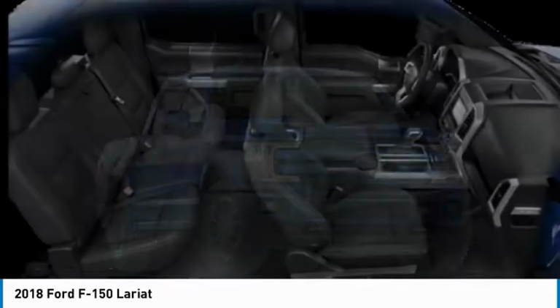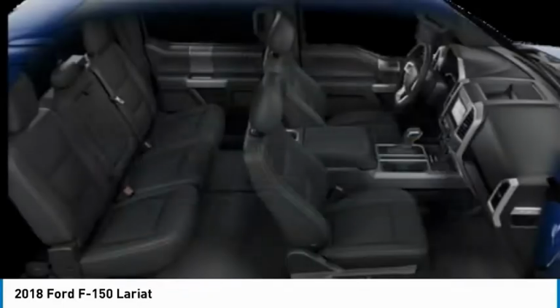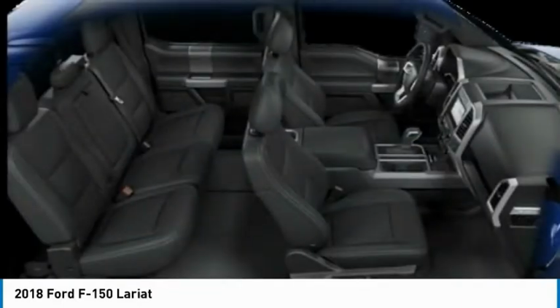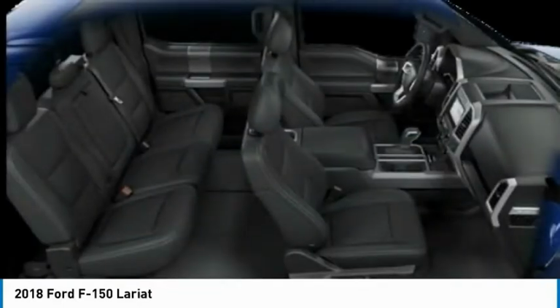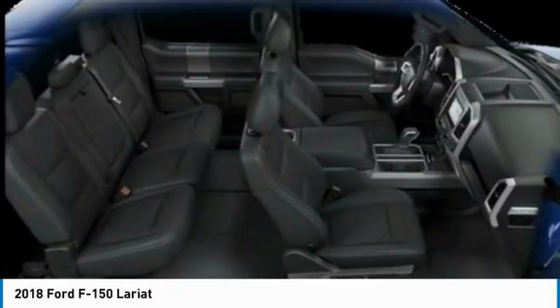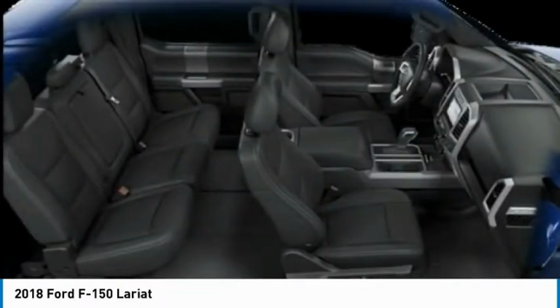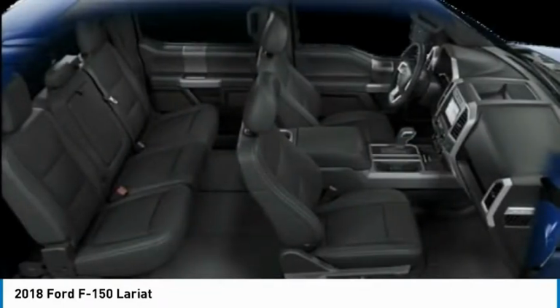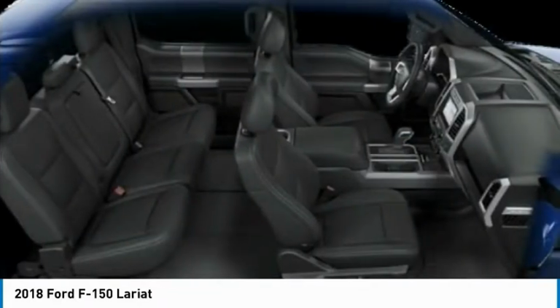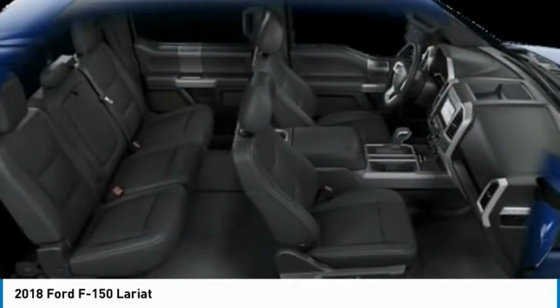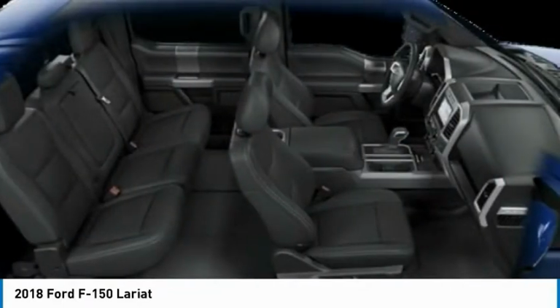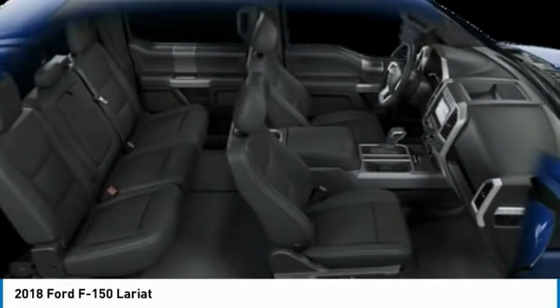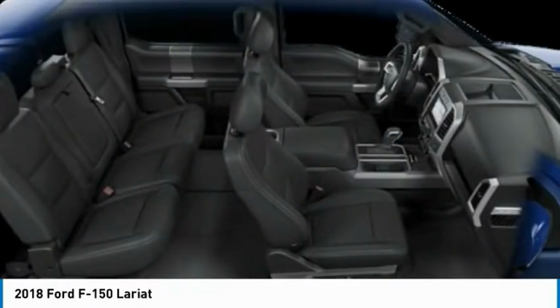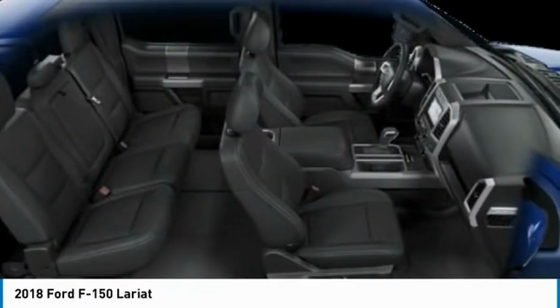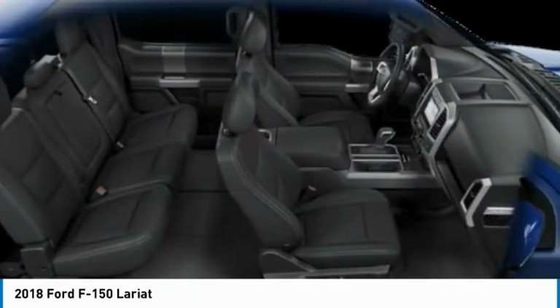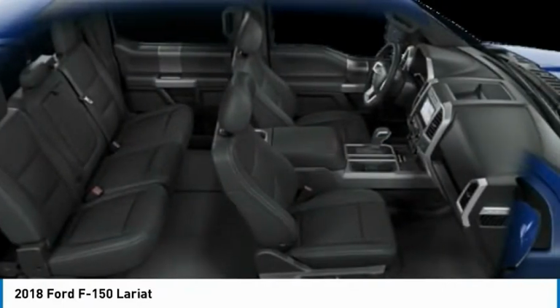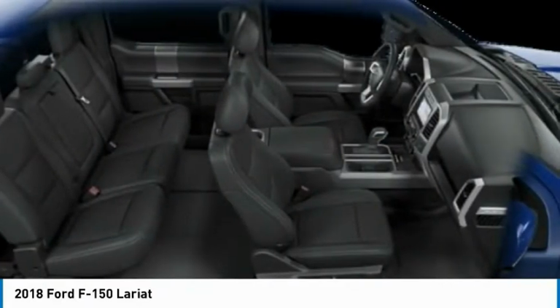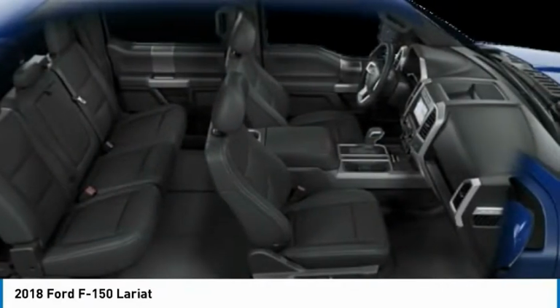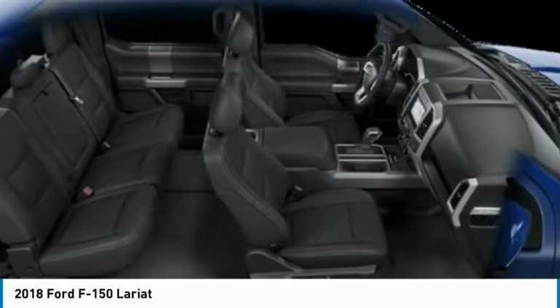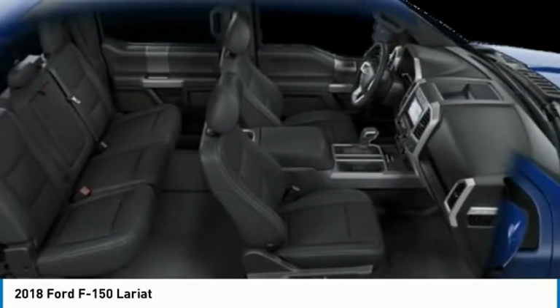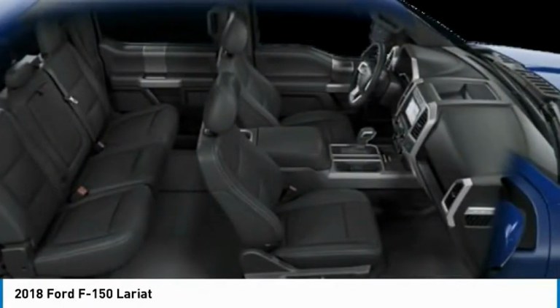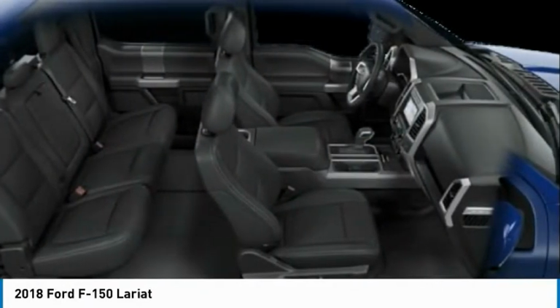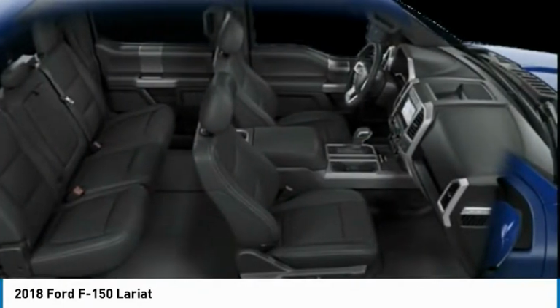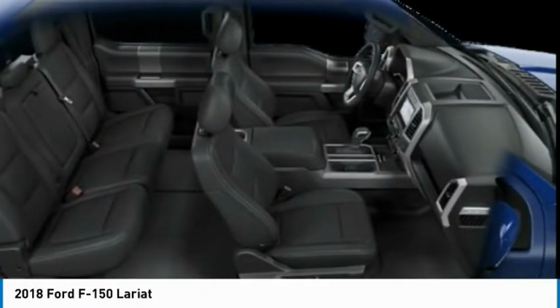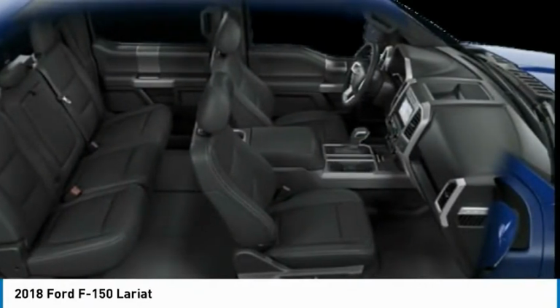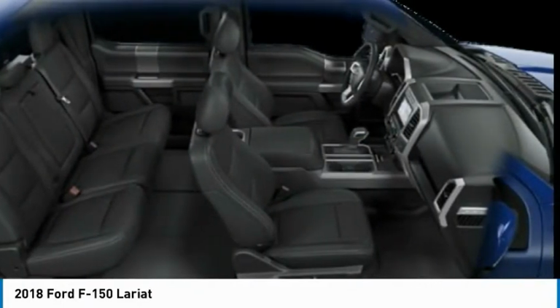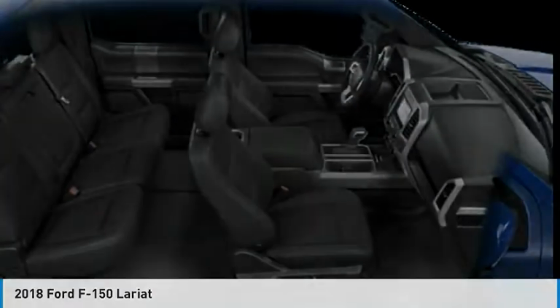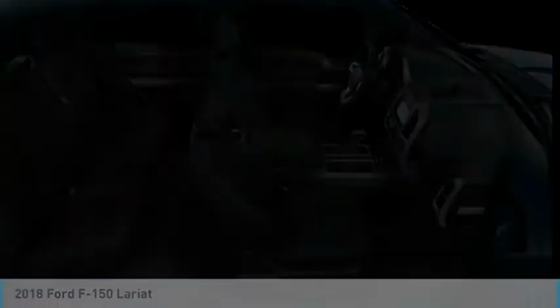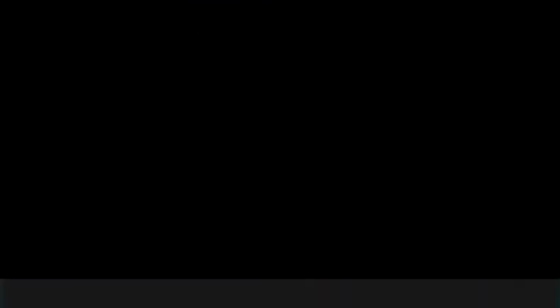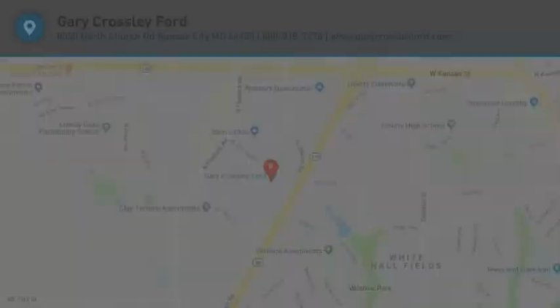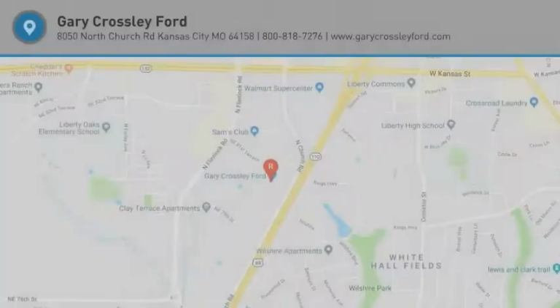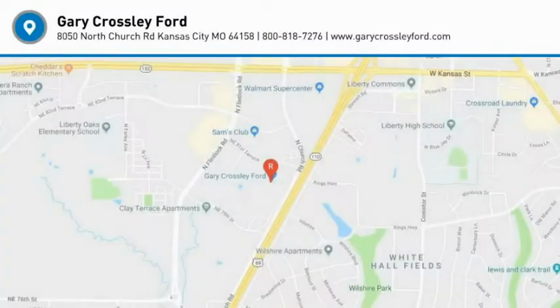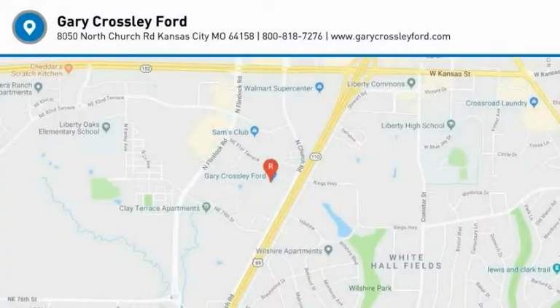Tire pressure monitoring system. Drive away with a great deal on this vehicle. Call or stop in today.